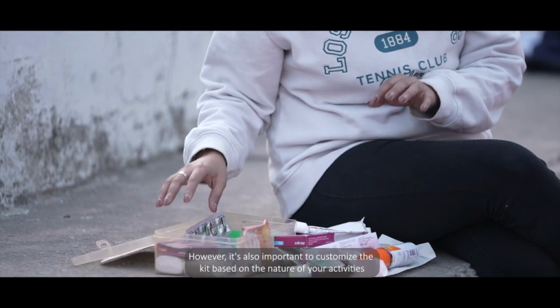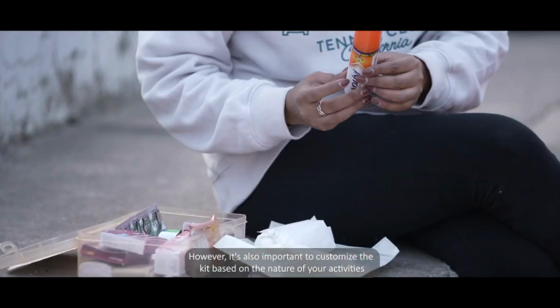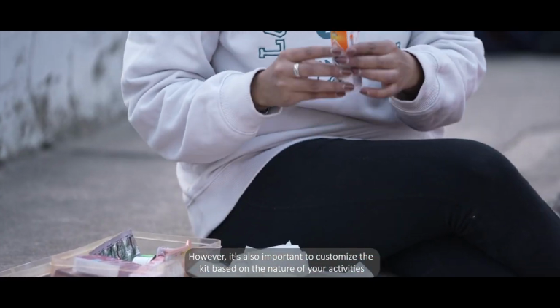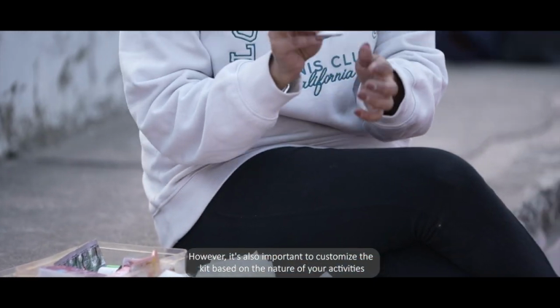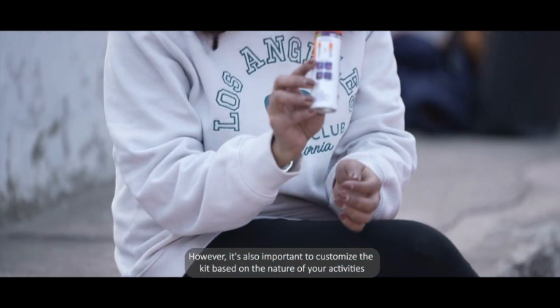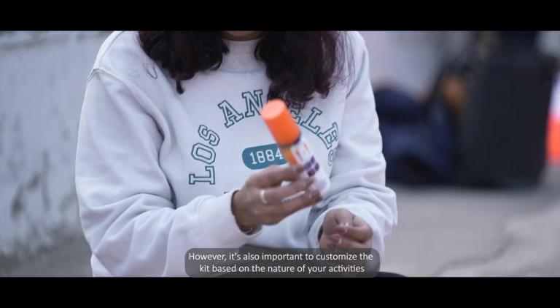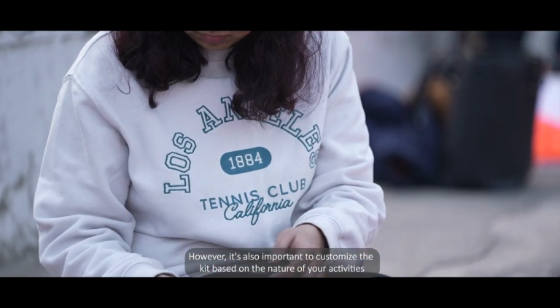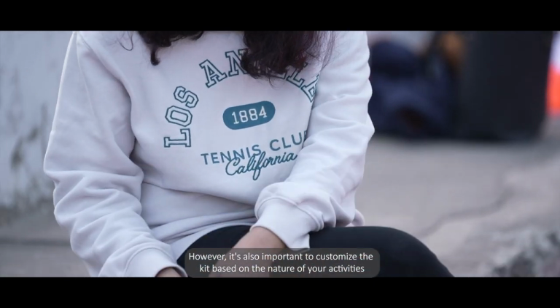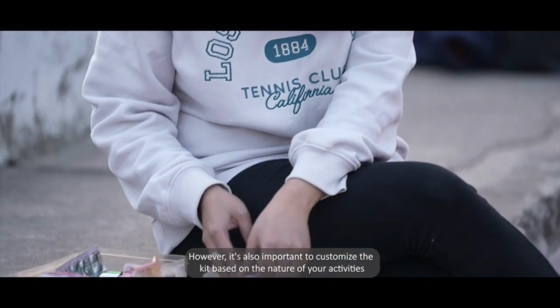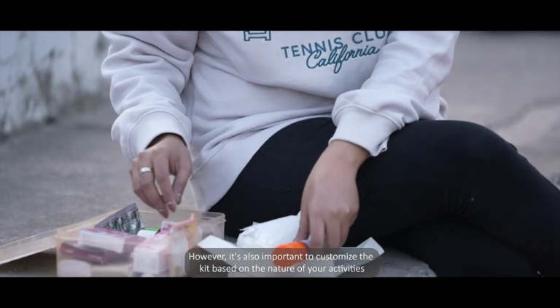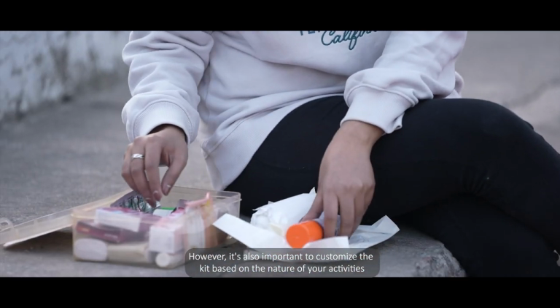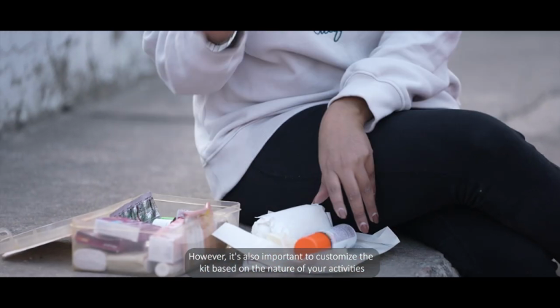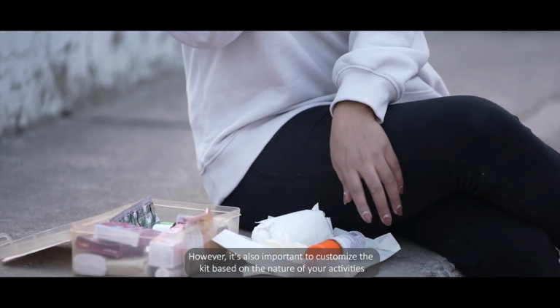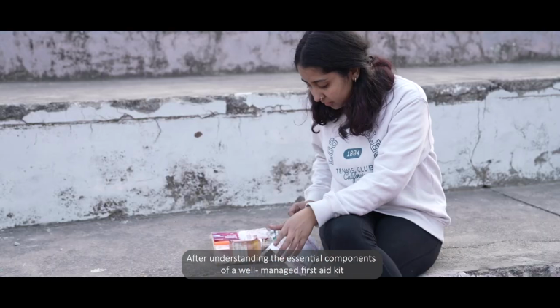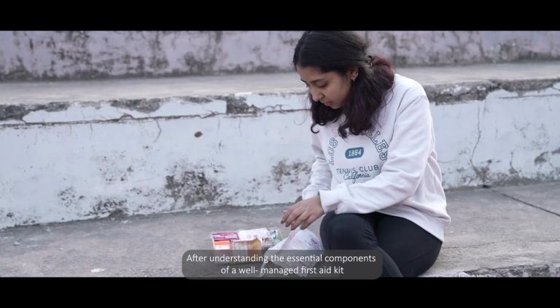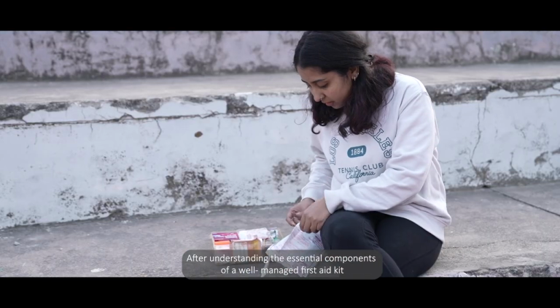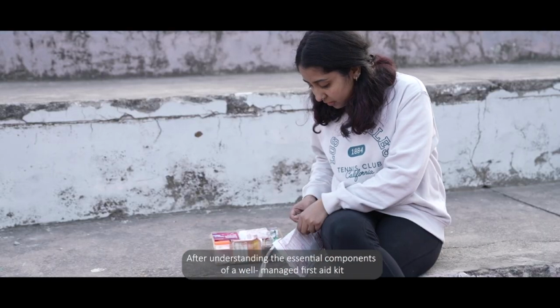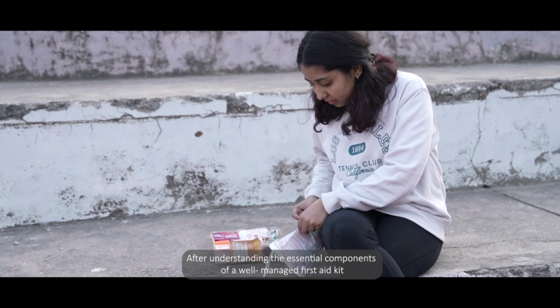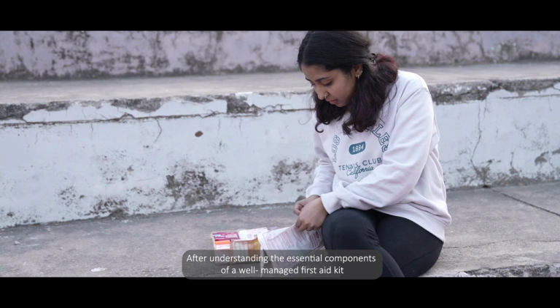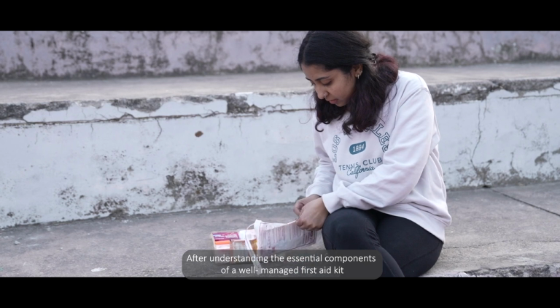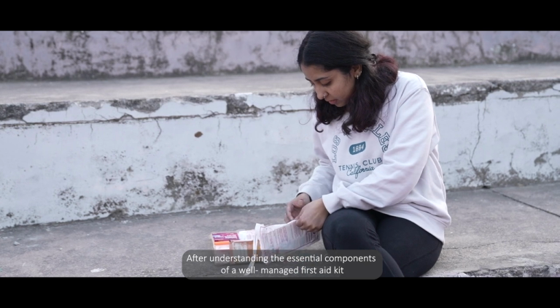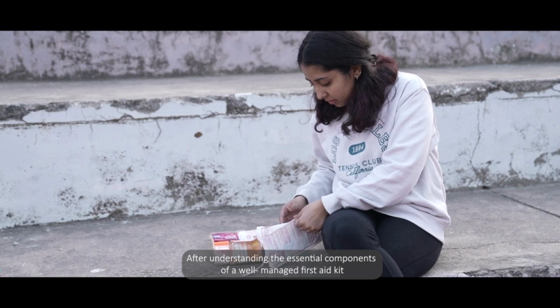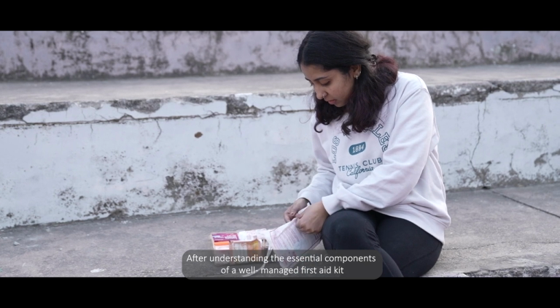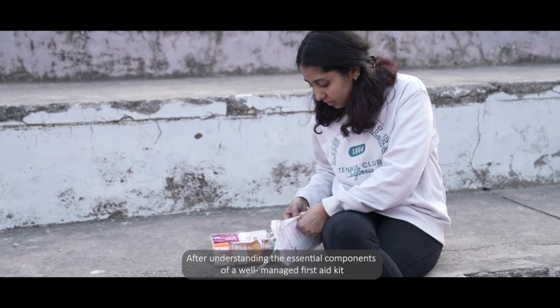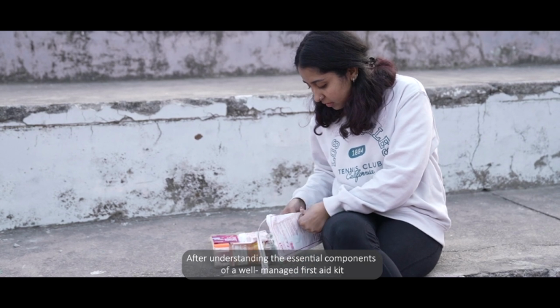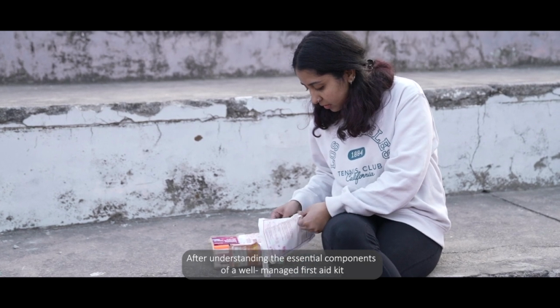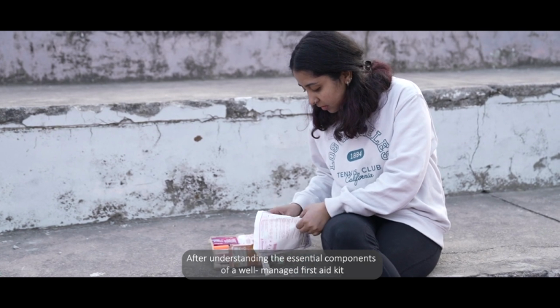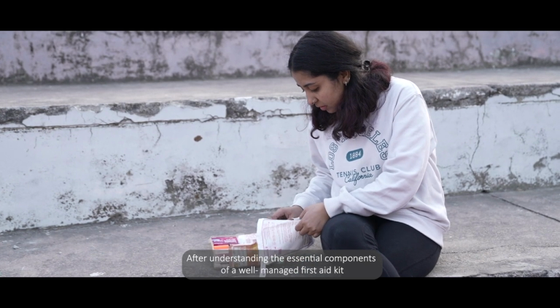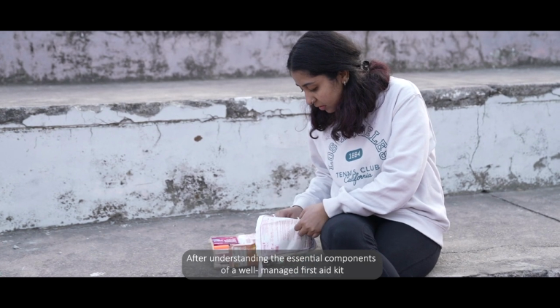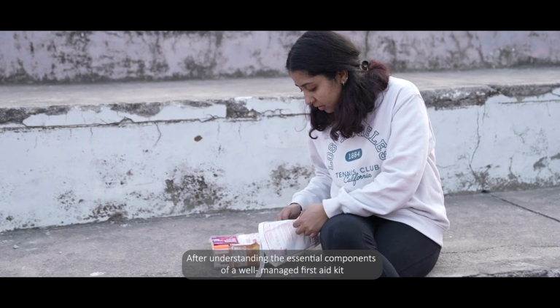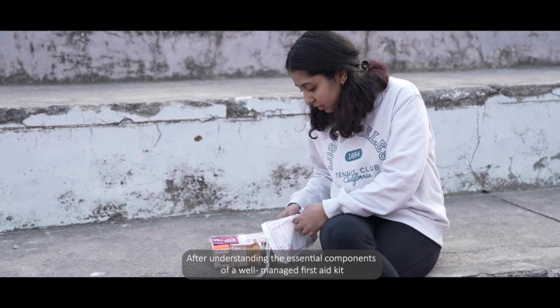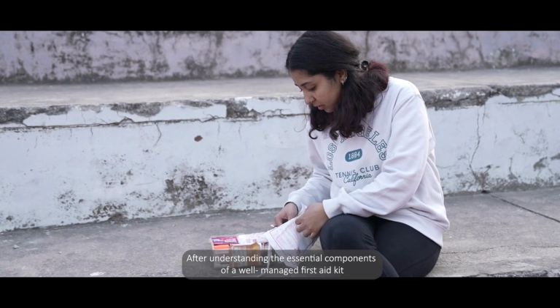Additional items include painkillers, ice pack, hand sanitizer, oral rehydration solution (ORS), glucose, and allergy medicine. However, it's also important to customize the kit based on the nature of your activities.